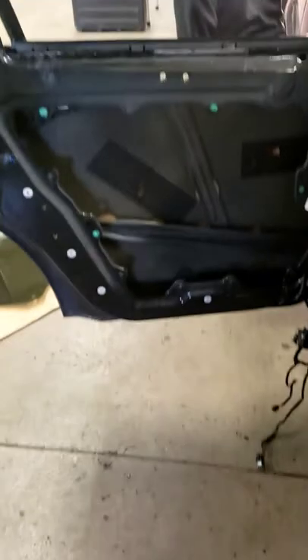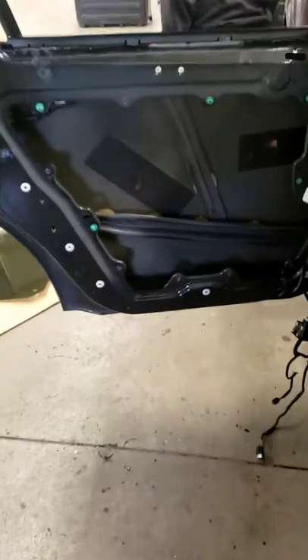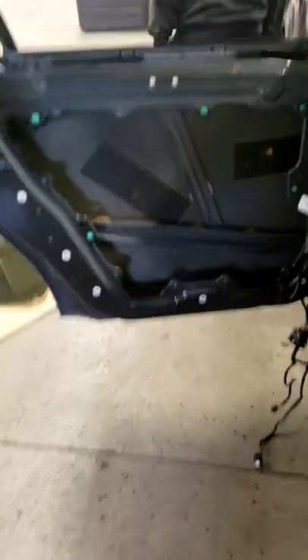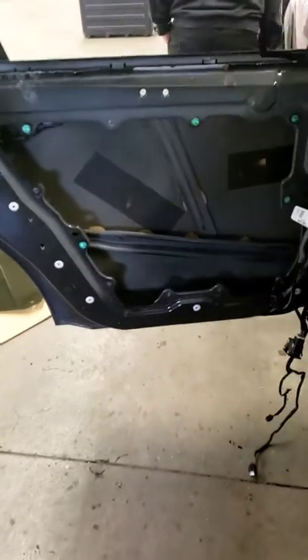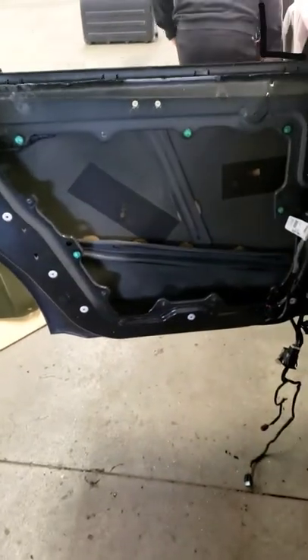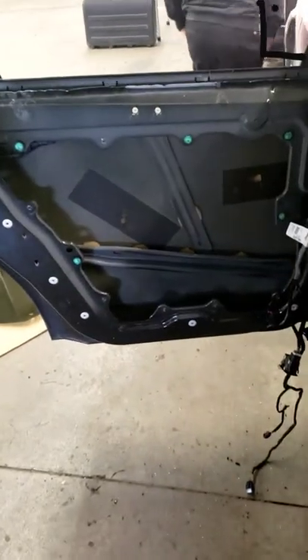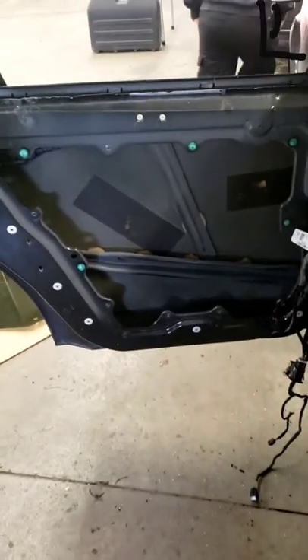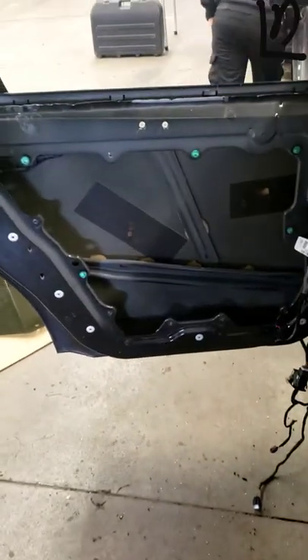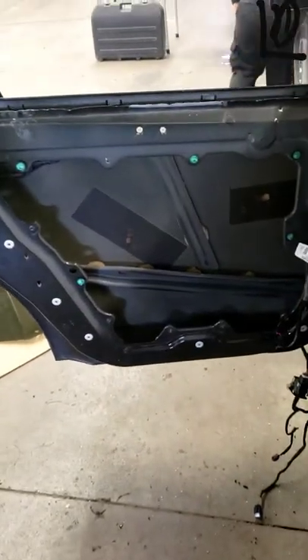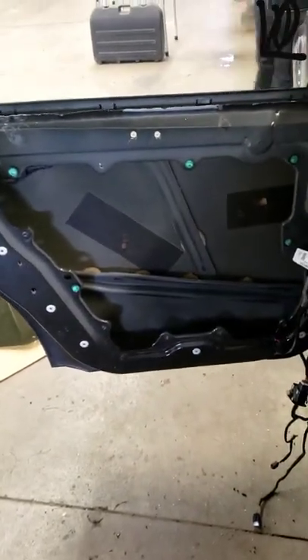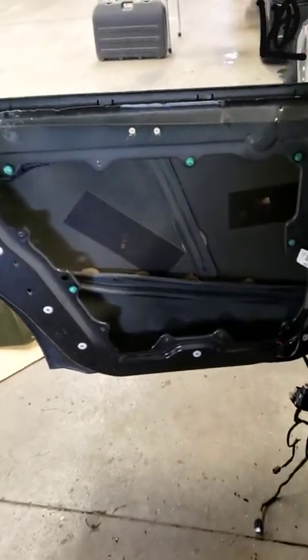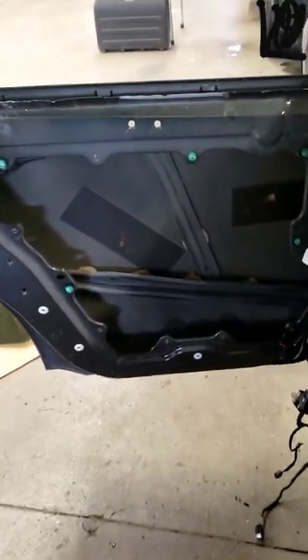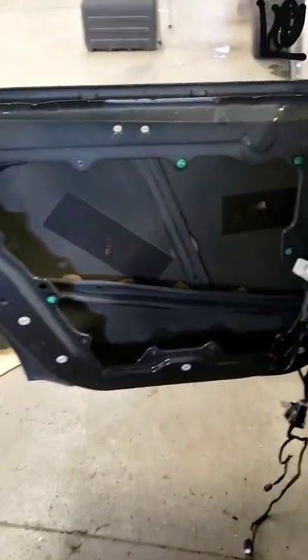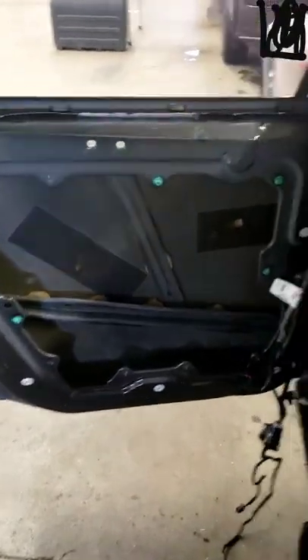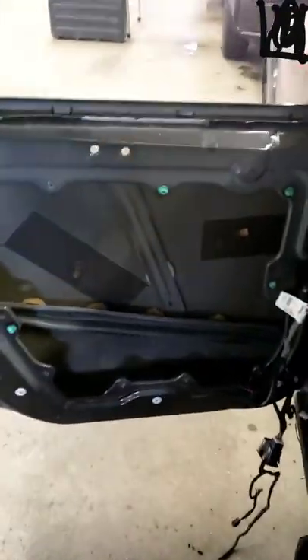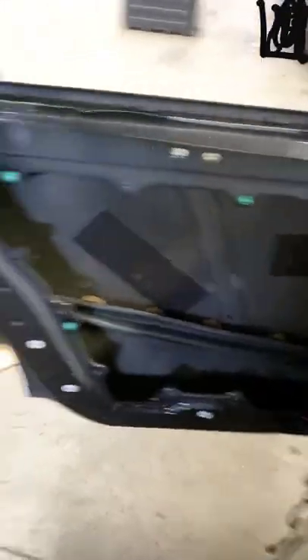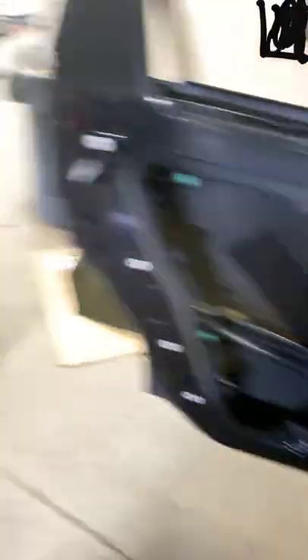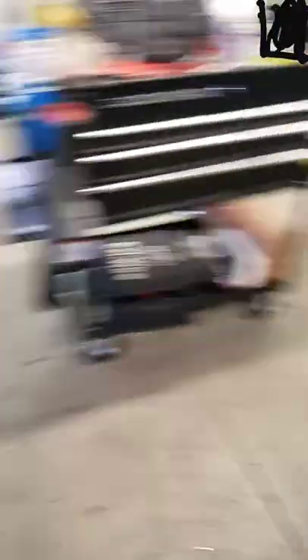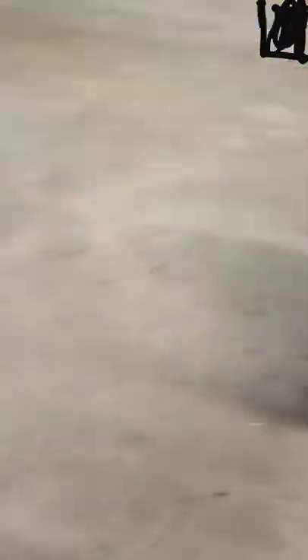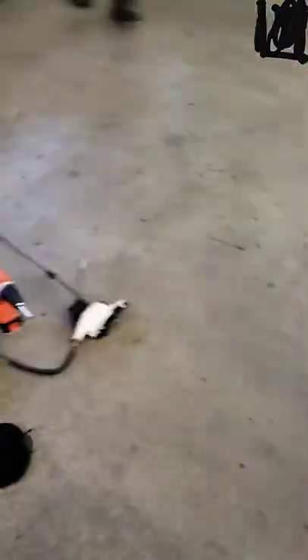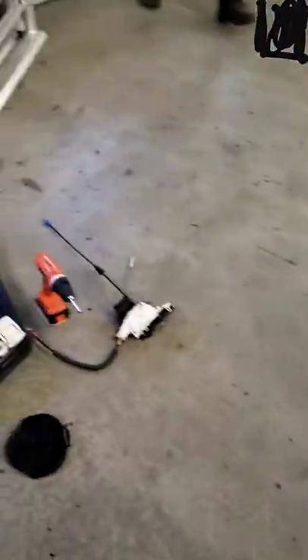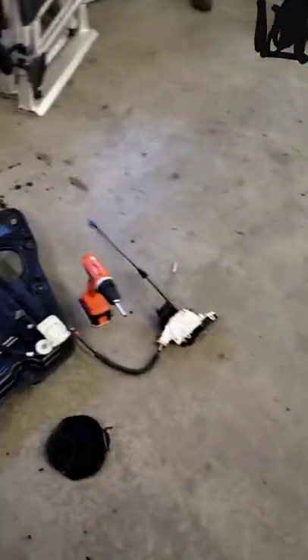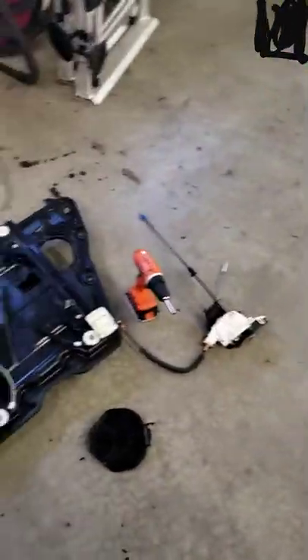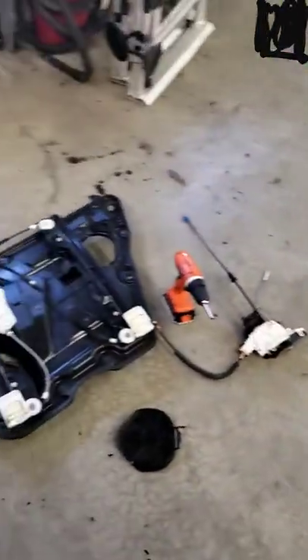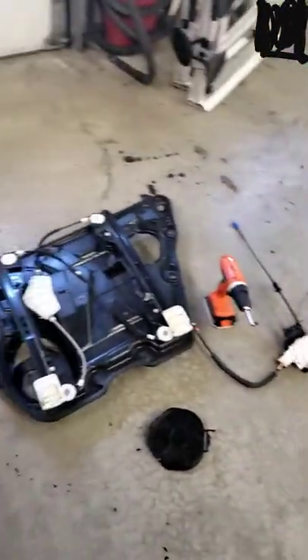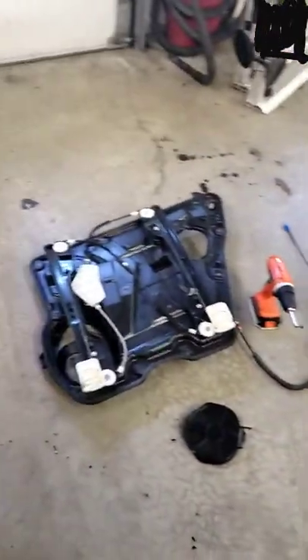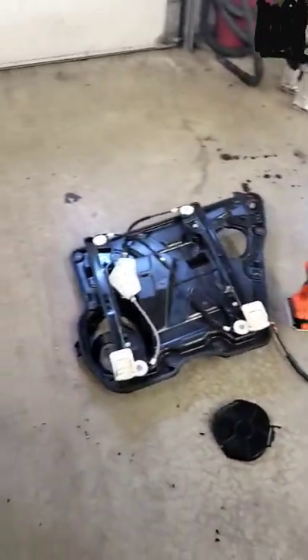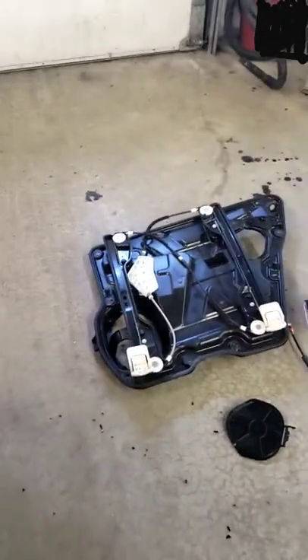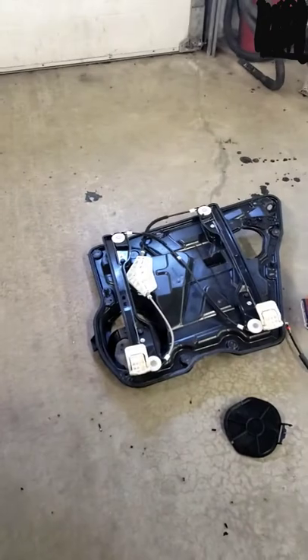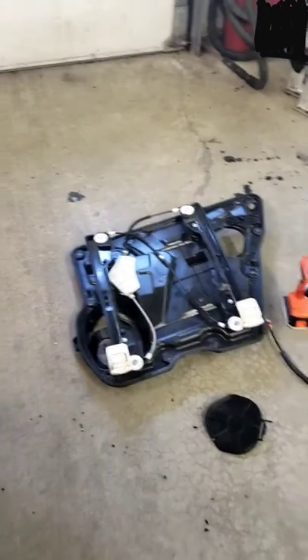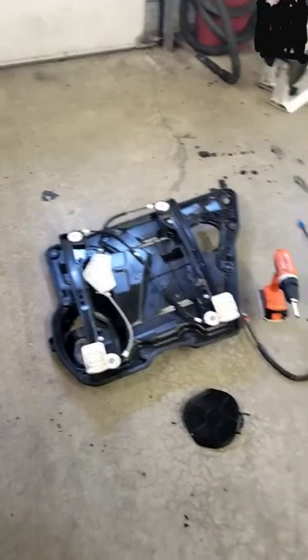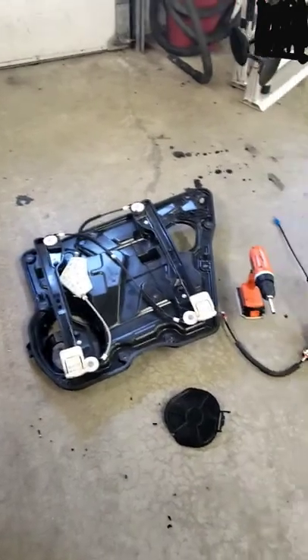Sorry, you guys don't want to be in my video. 2011 Dodge Journey rear door glass installation.